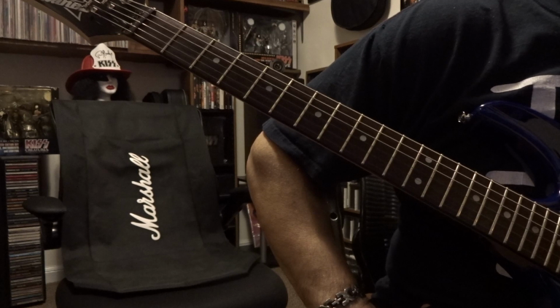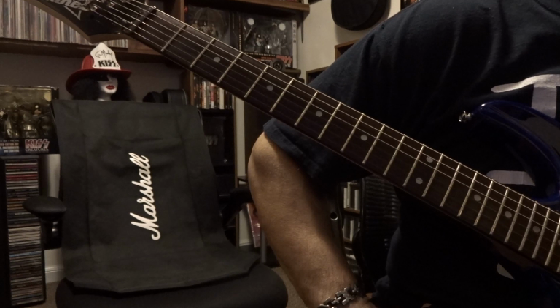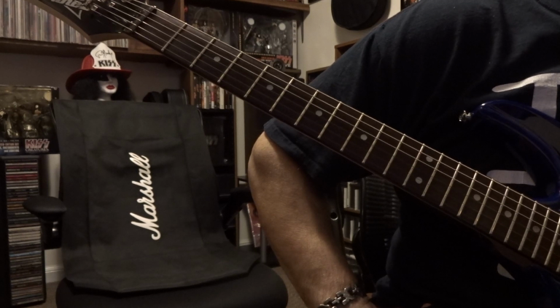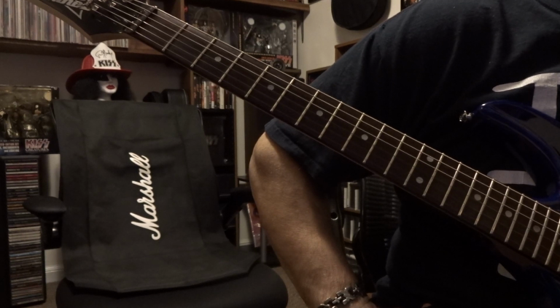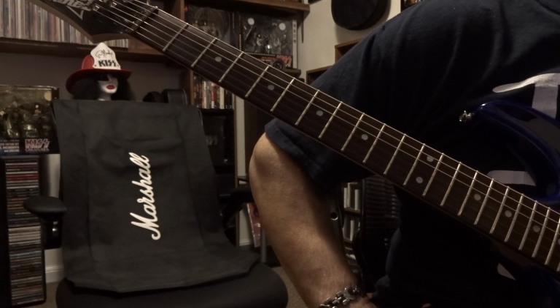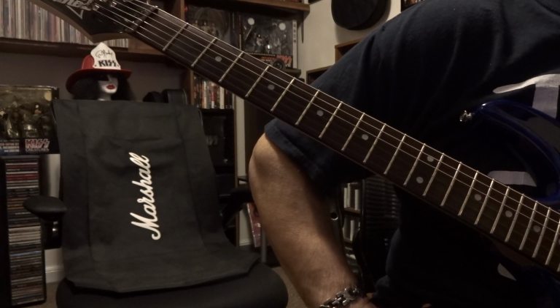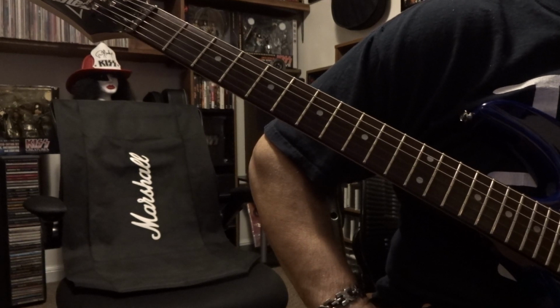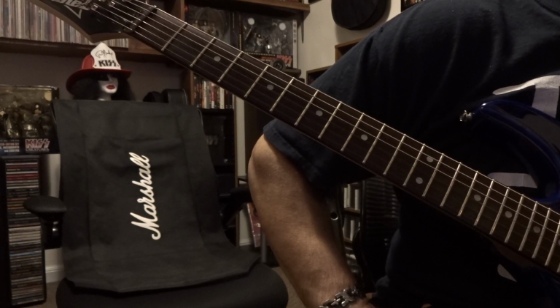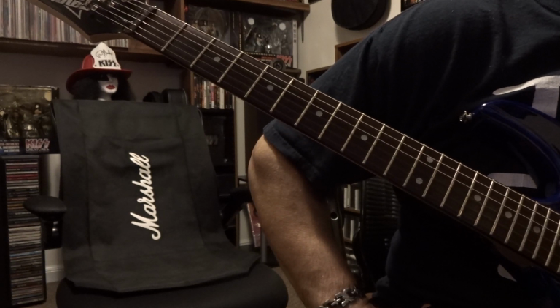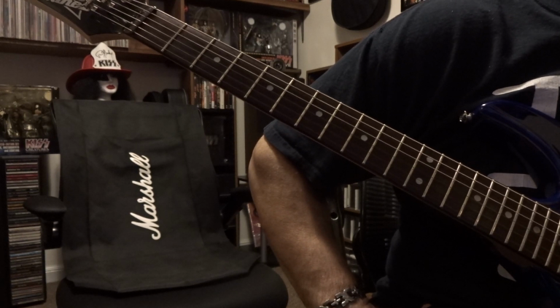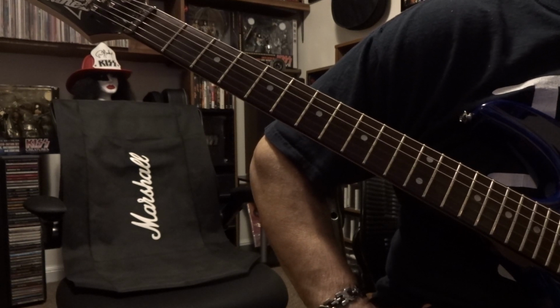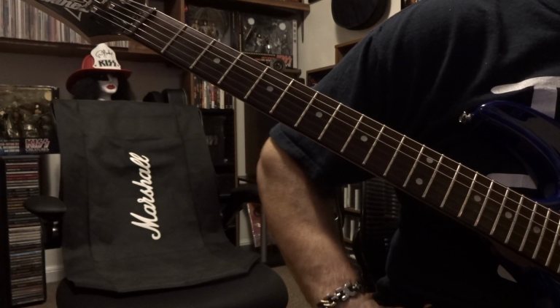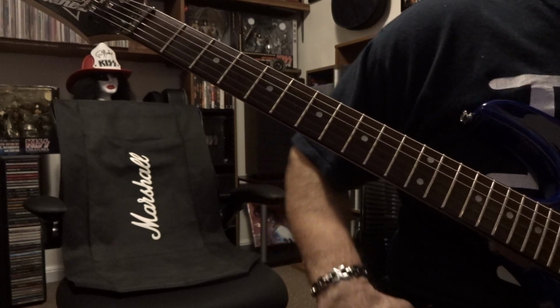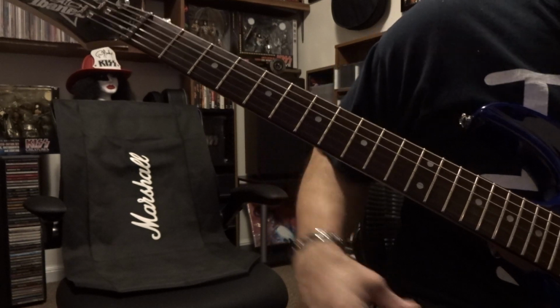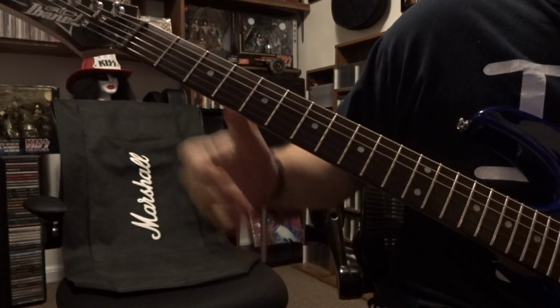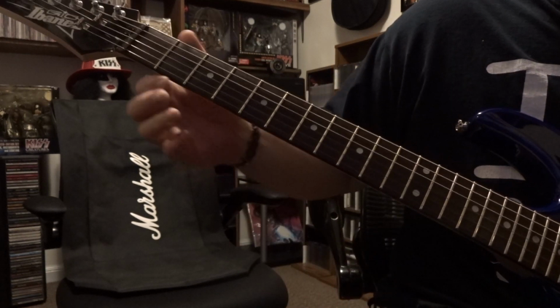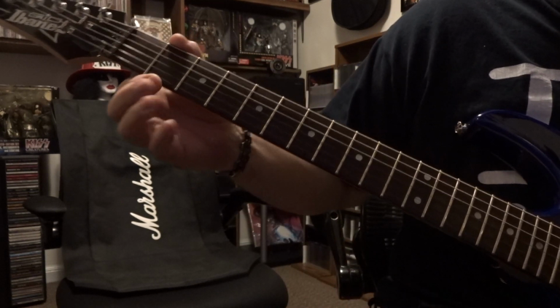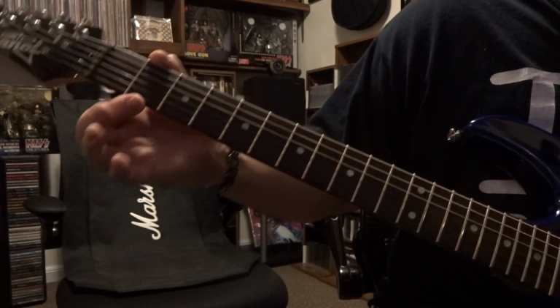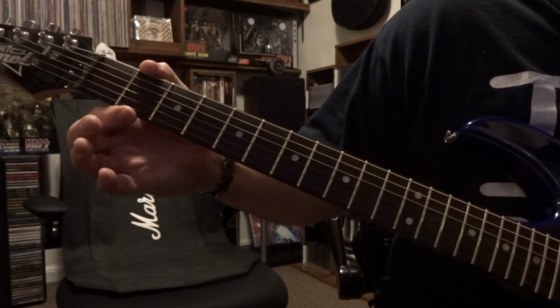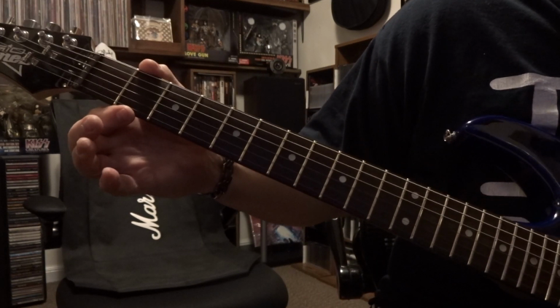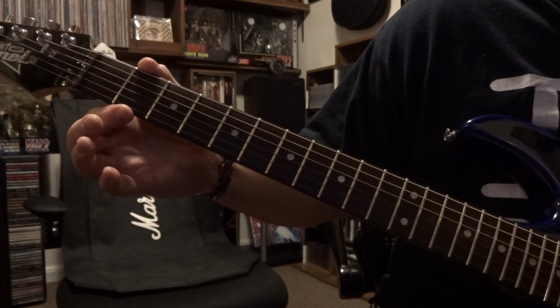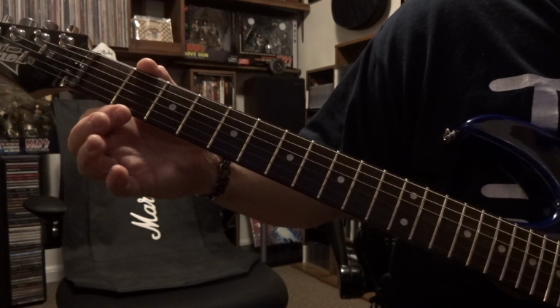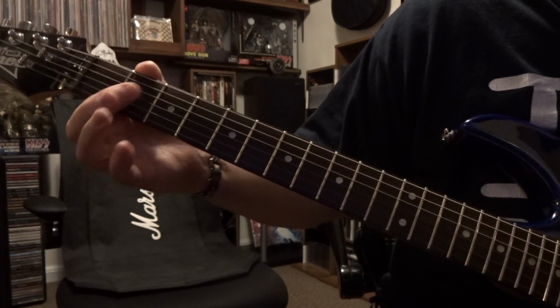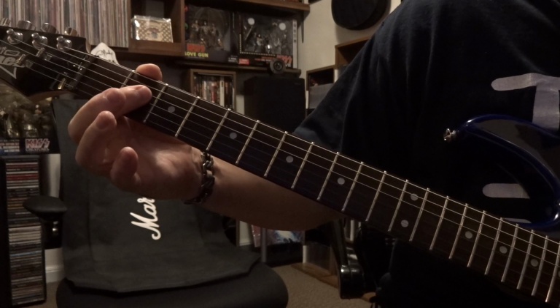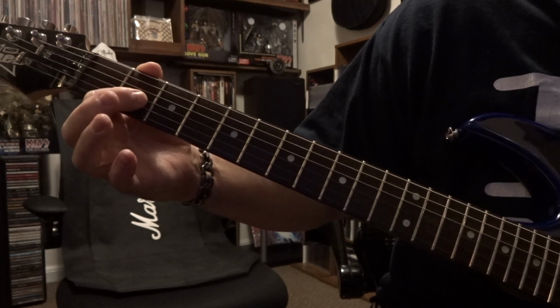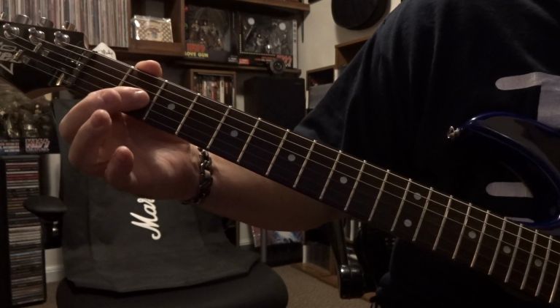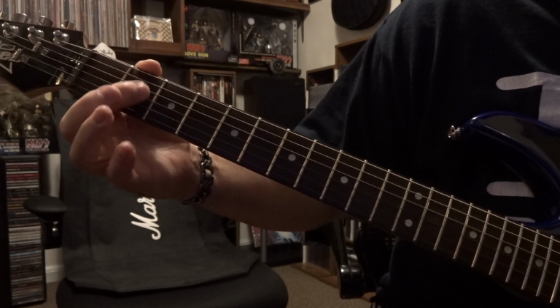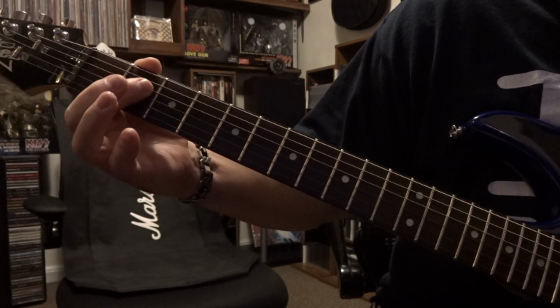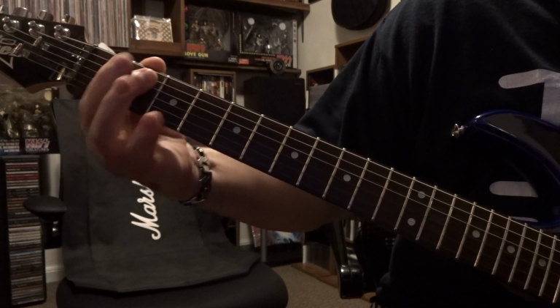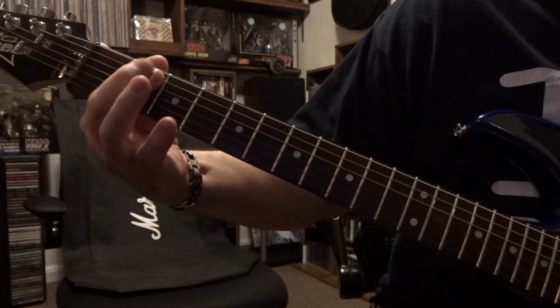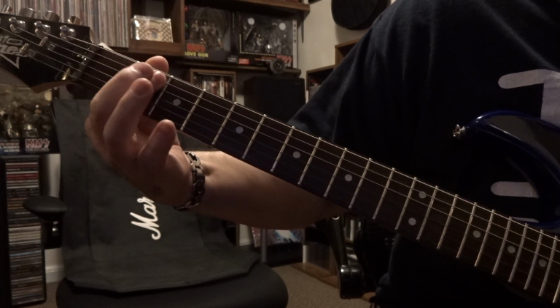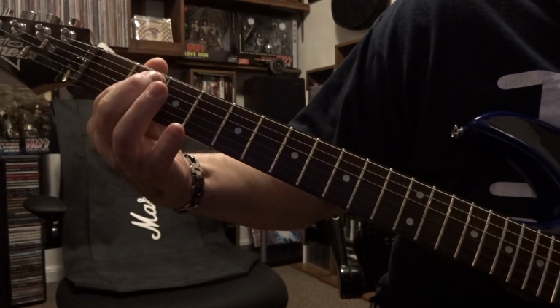What's up guys, today taking a look at Love Ain't No Stranger from Whitesnake. So at the 2nd fret you're barring strings 3, 4, and 5.